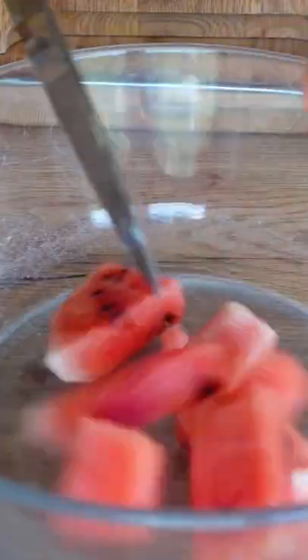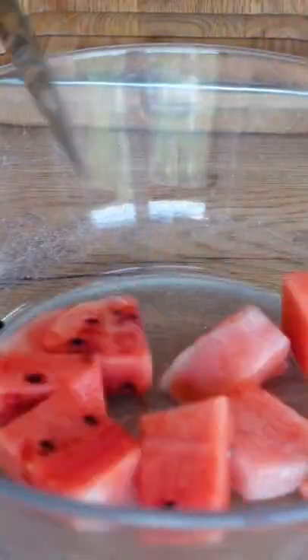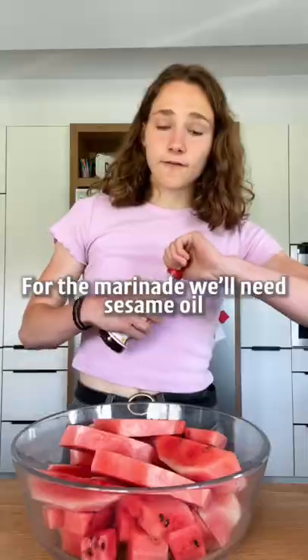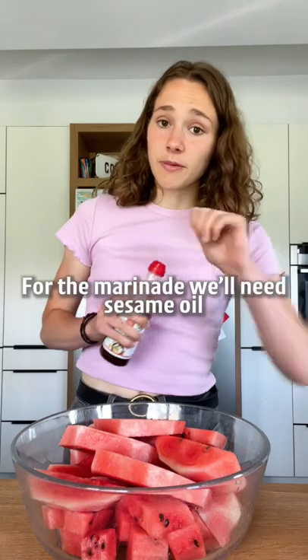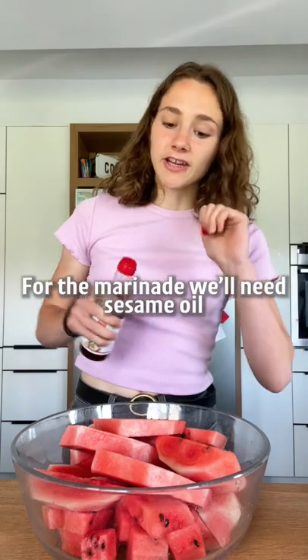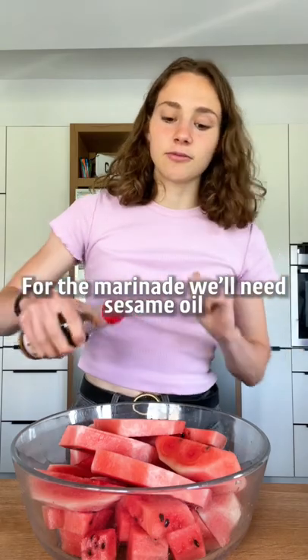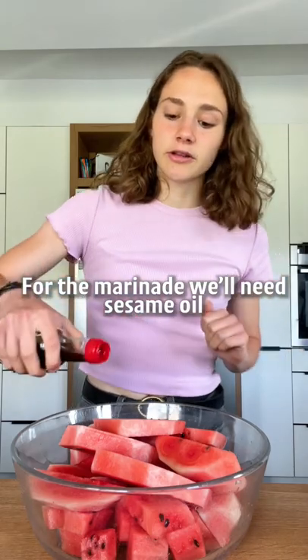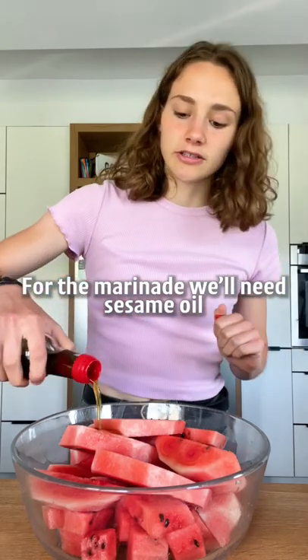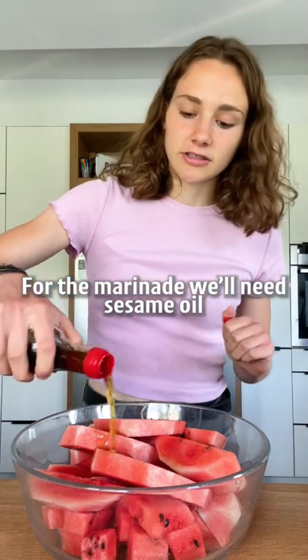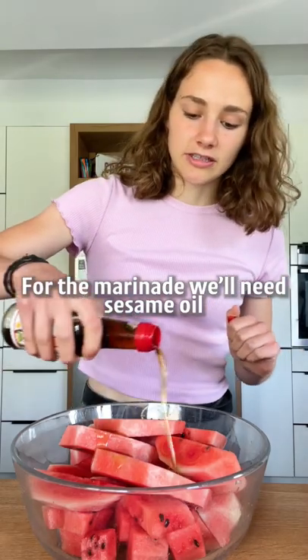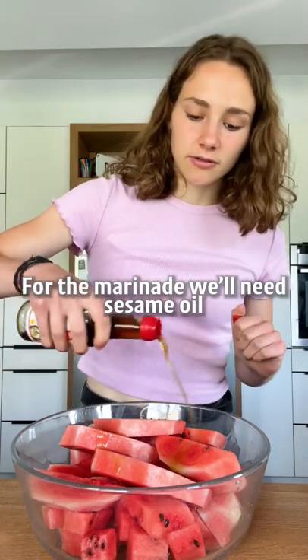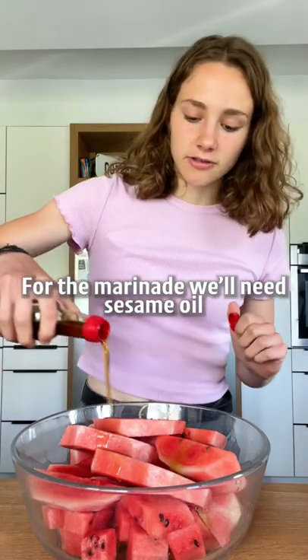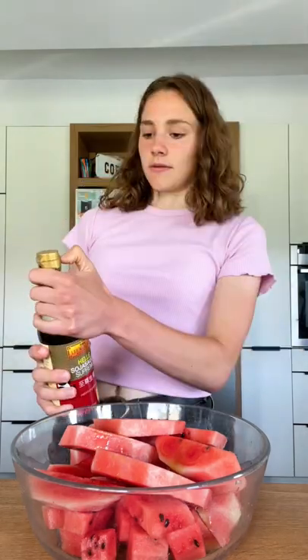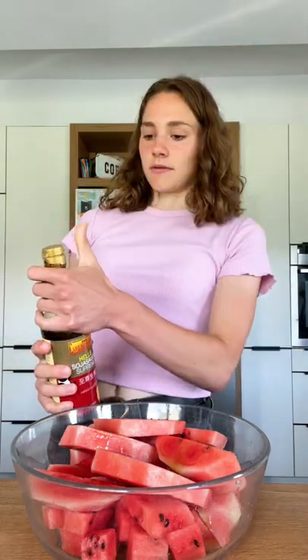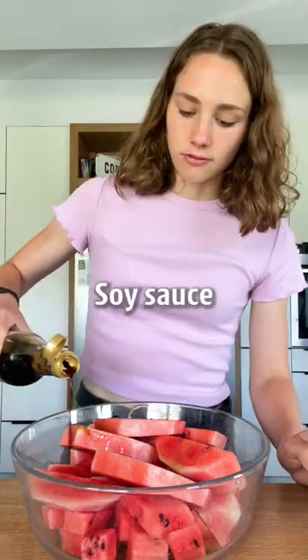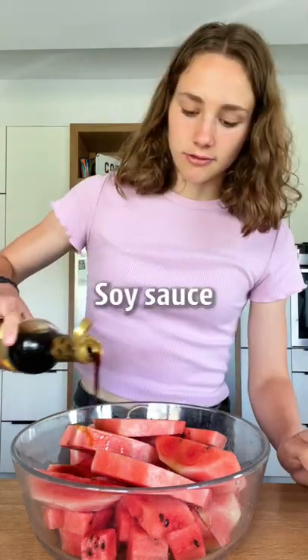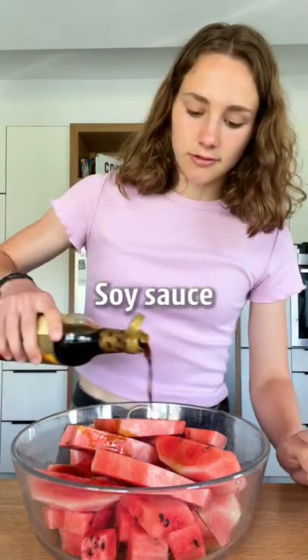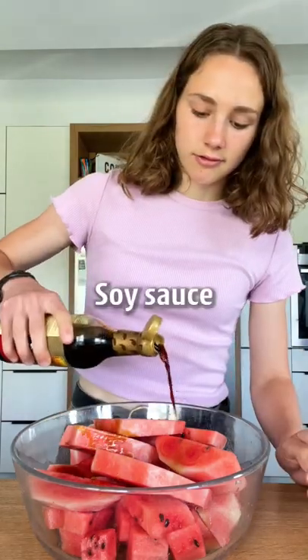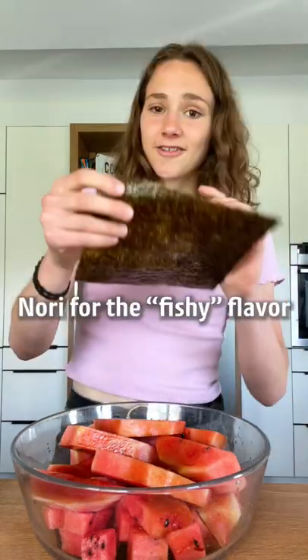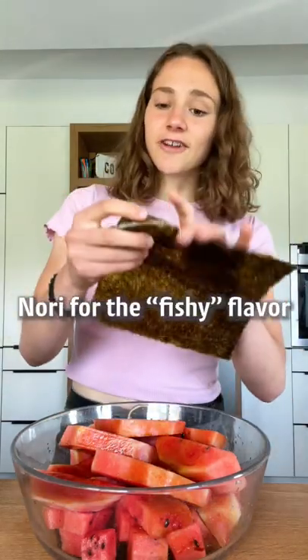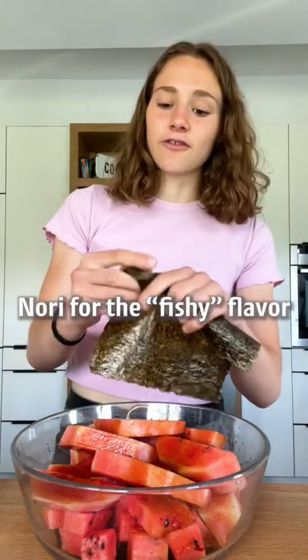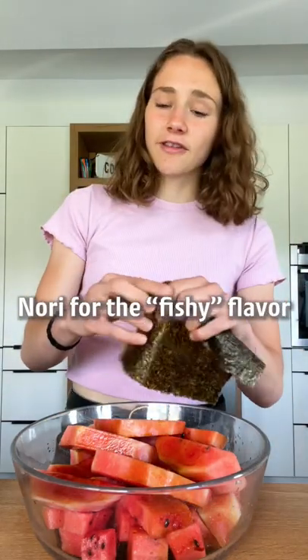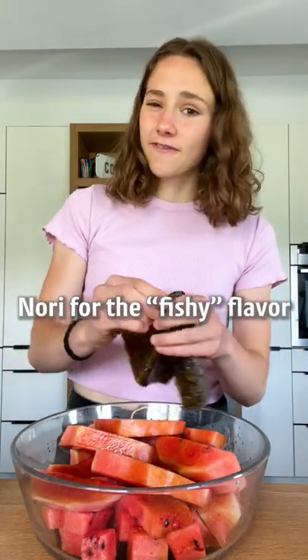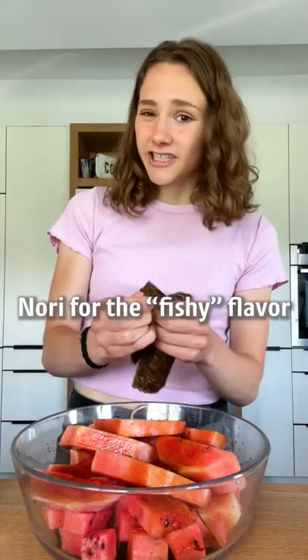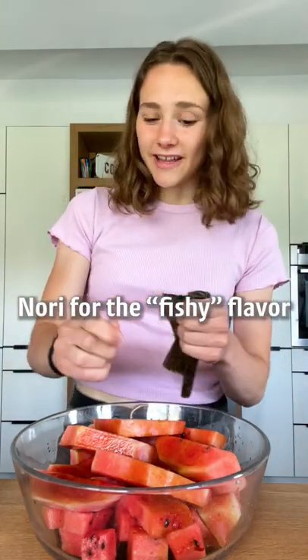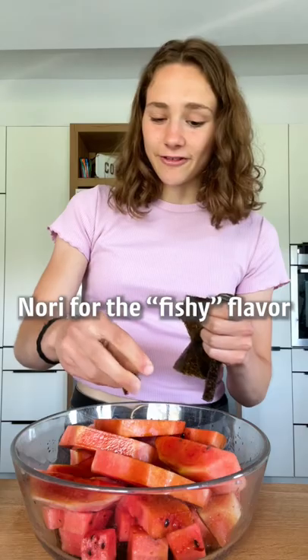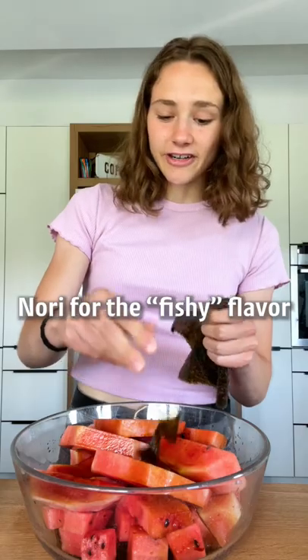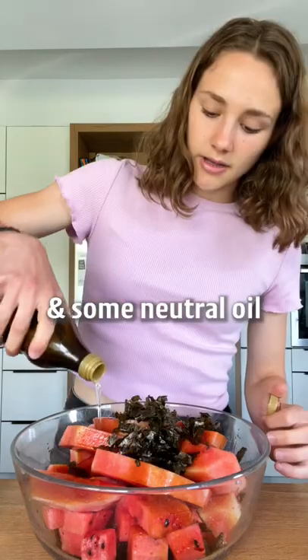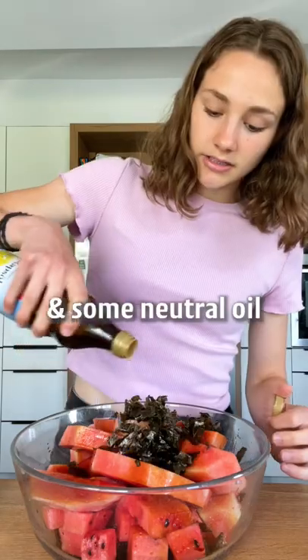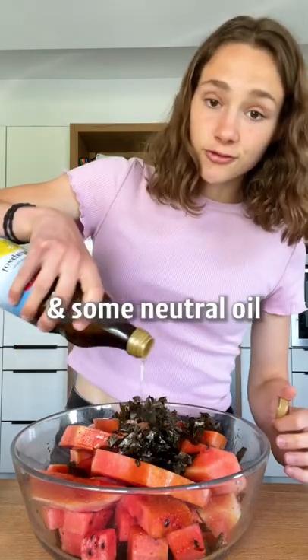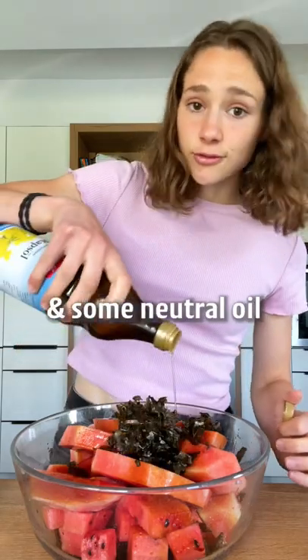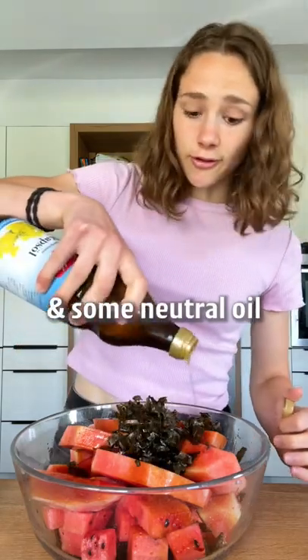For the marinade we'll need sesame oil, soy sauce, nori for the fishy flavor, and some neutral oil.